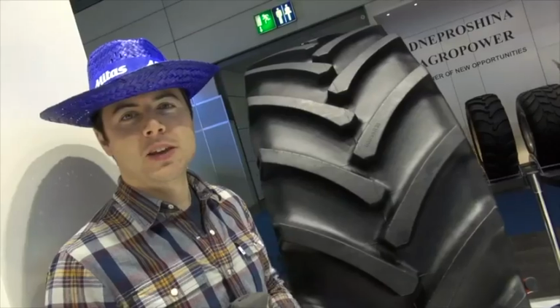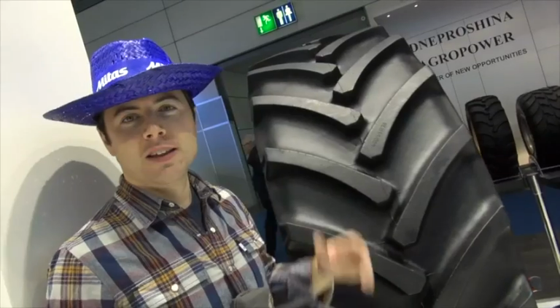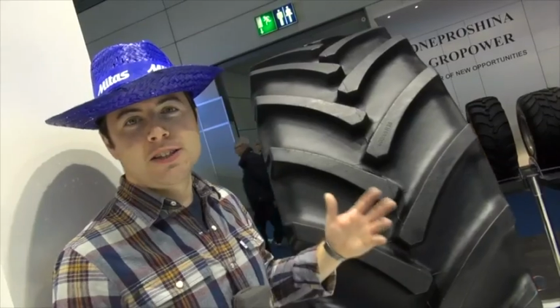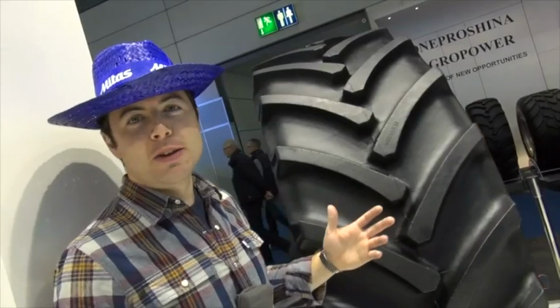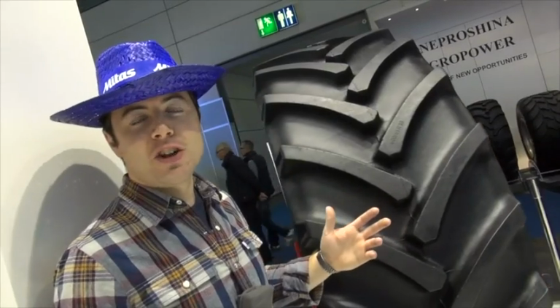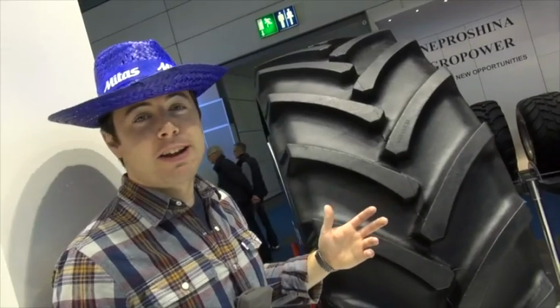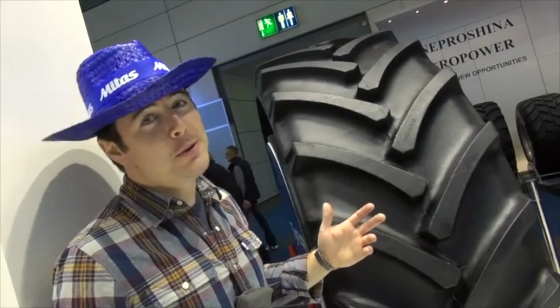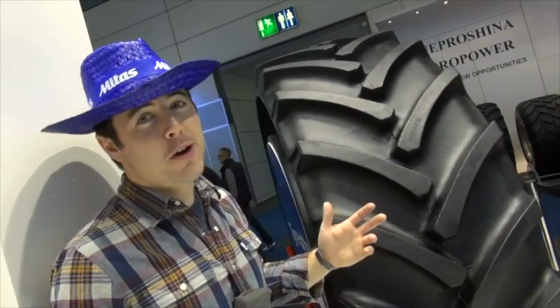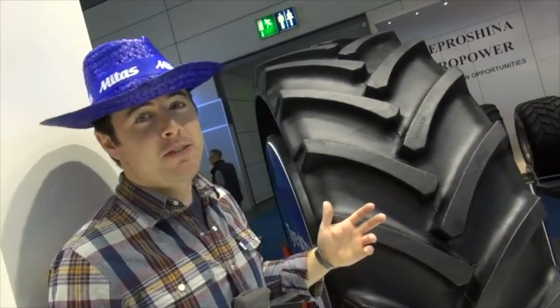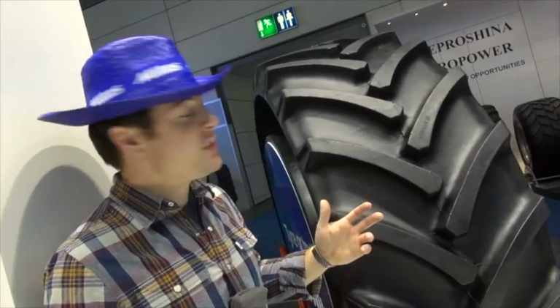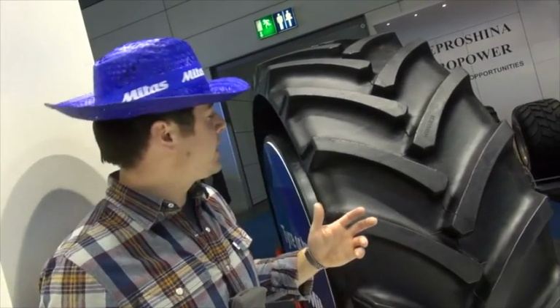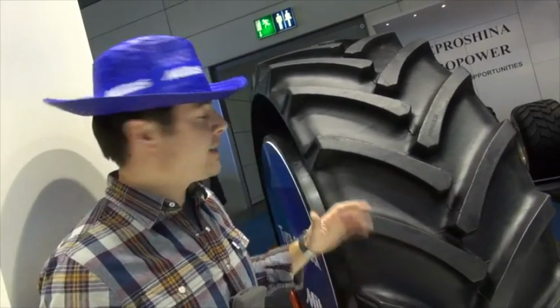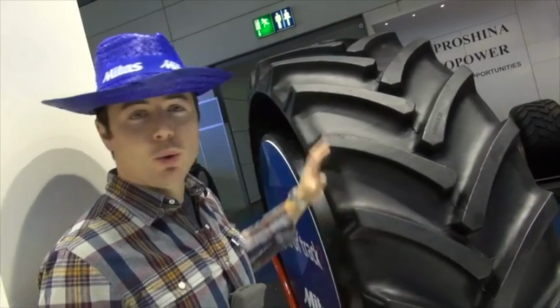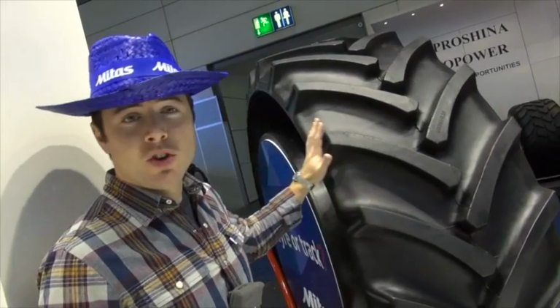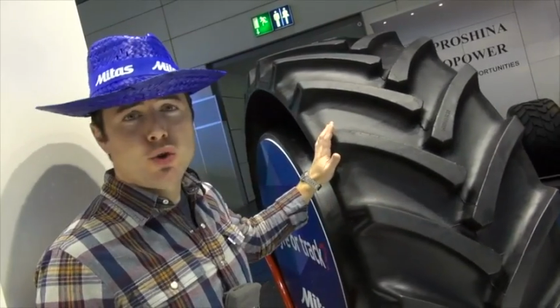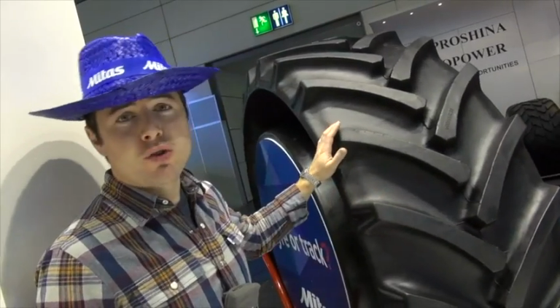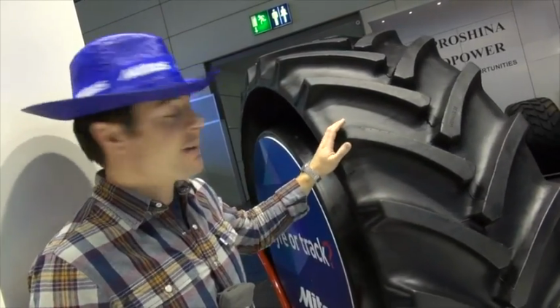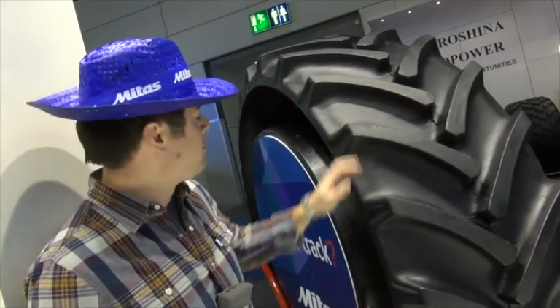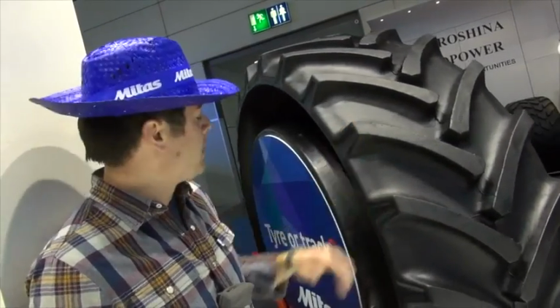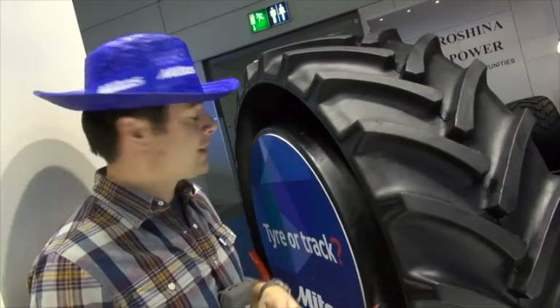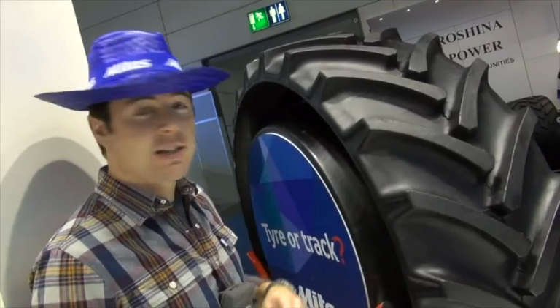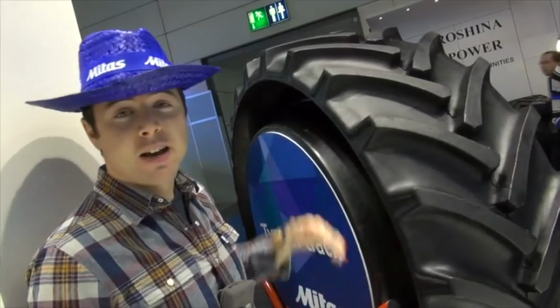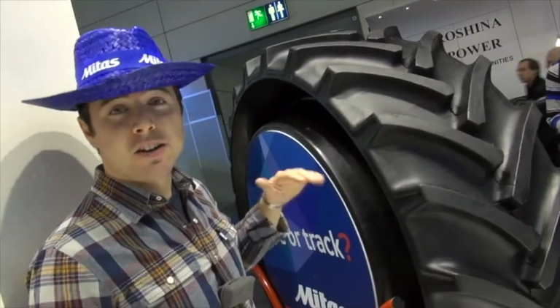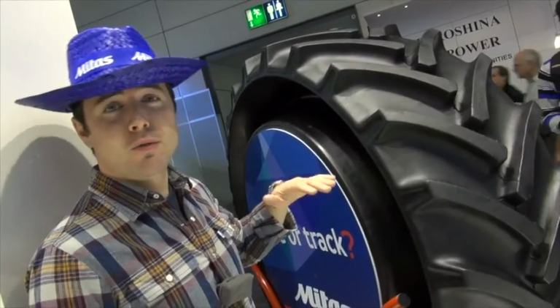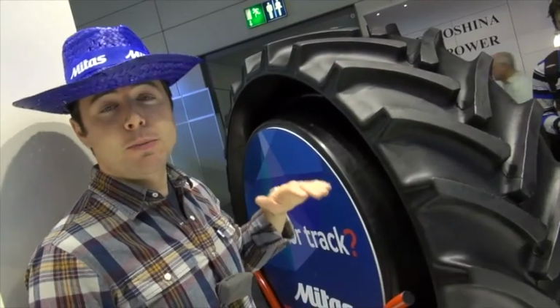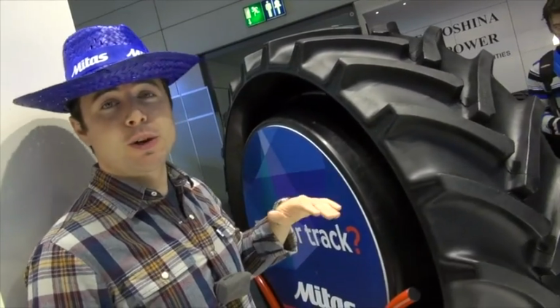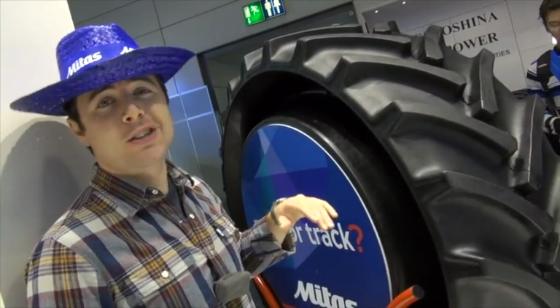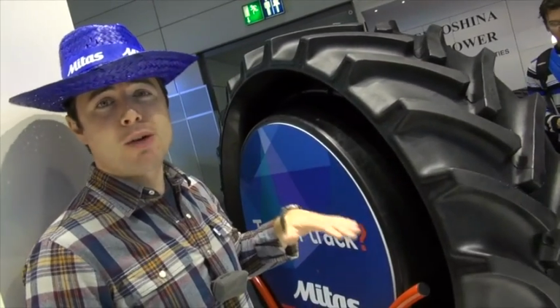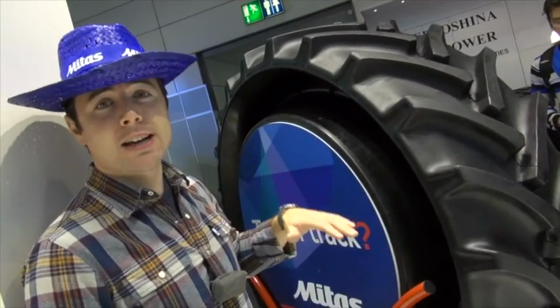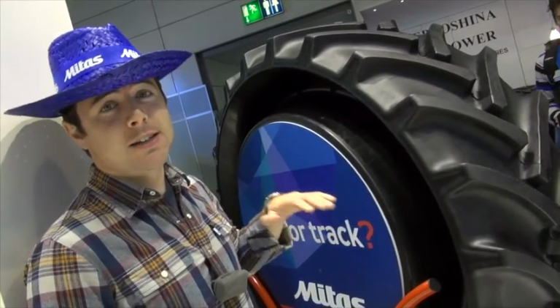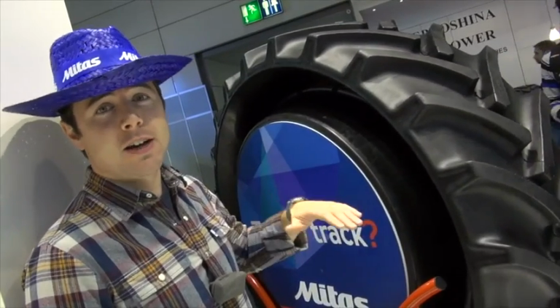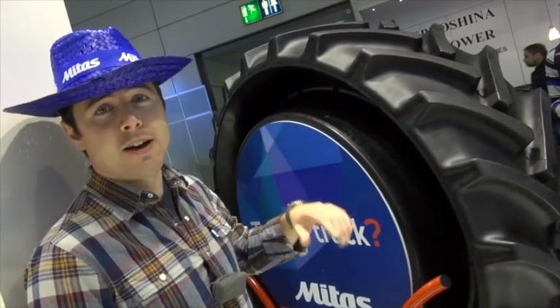This has been generating quite a bit of interest. It's called the New Track from Miters, and it's halfway between a track and a tyre.